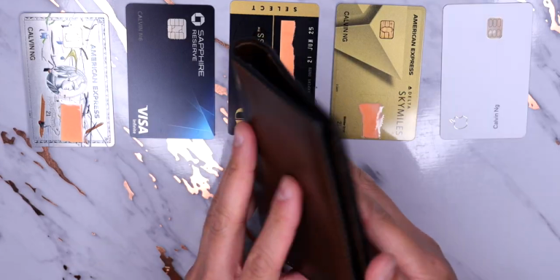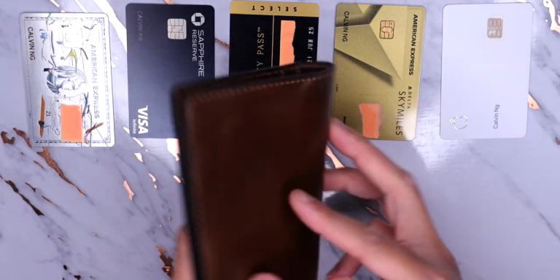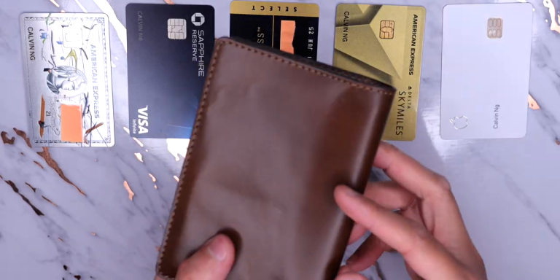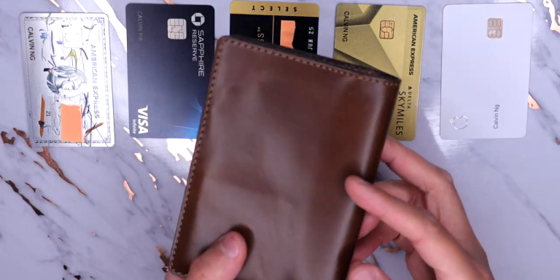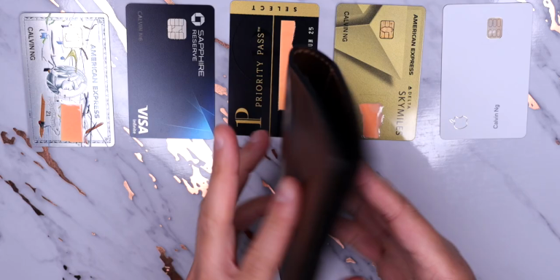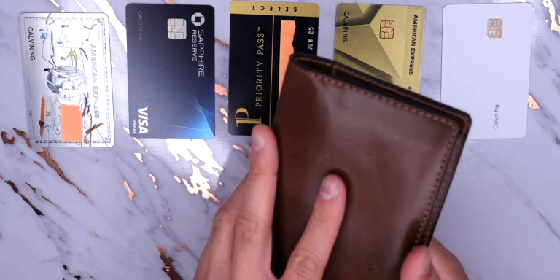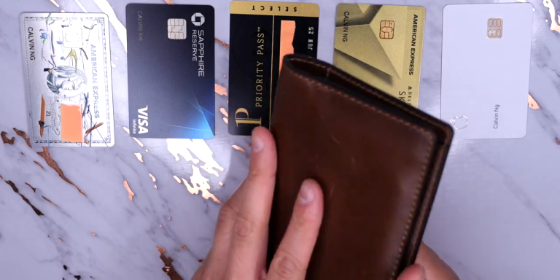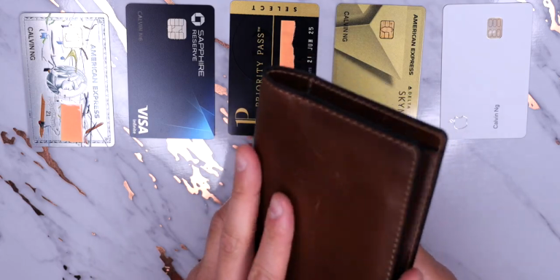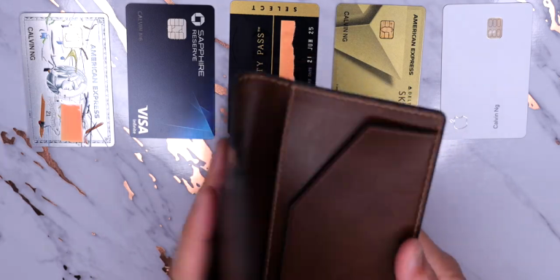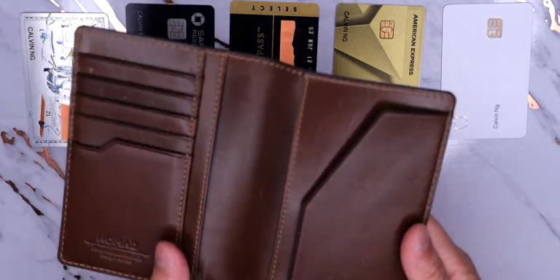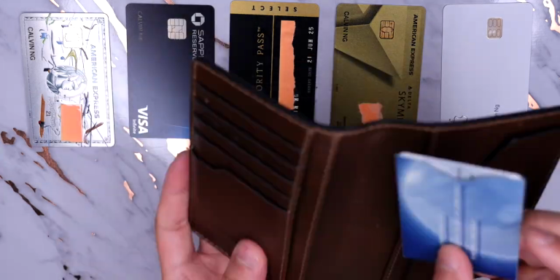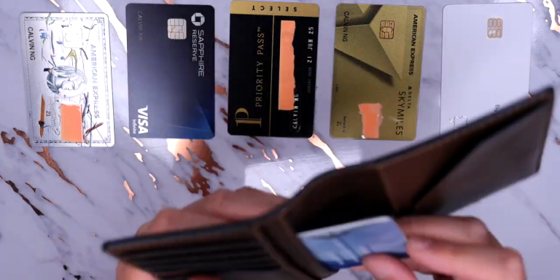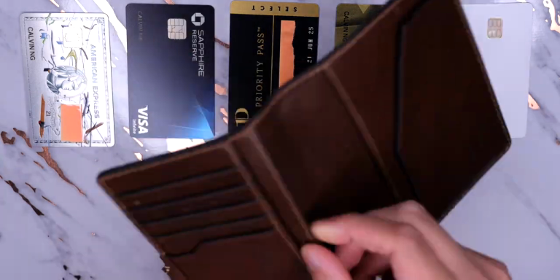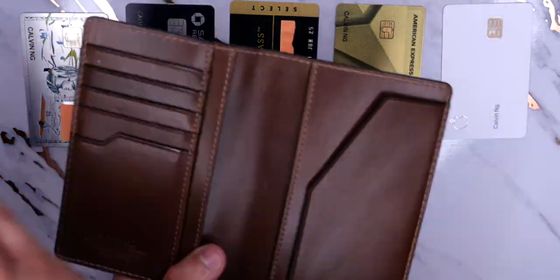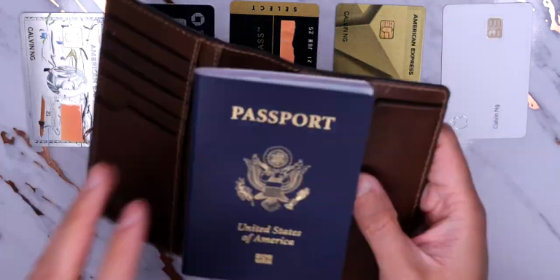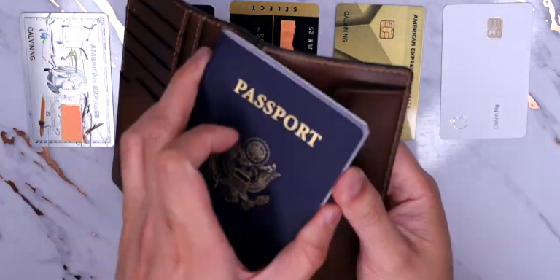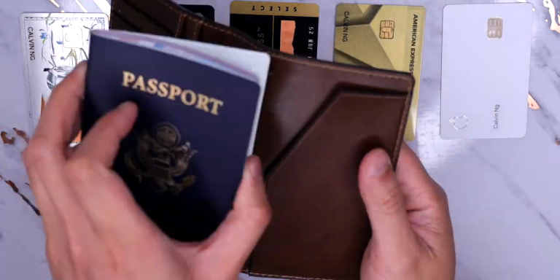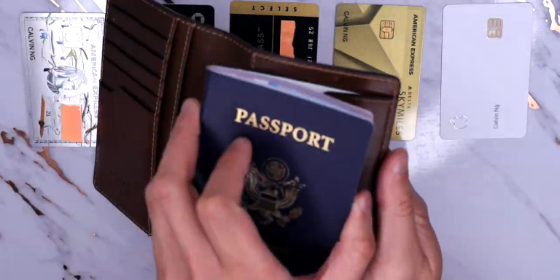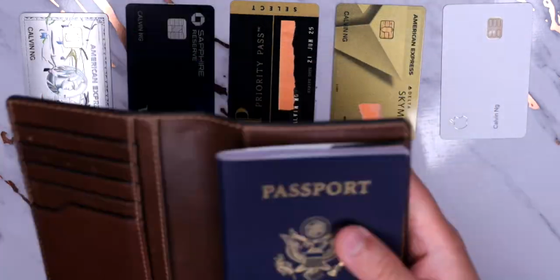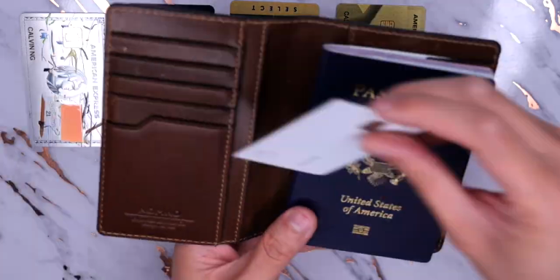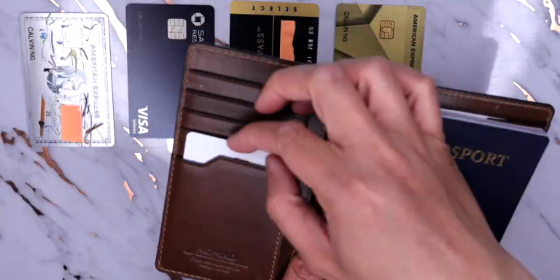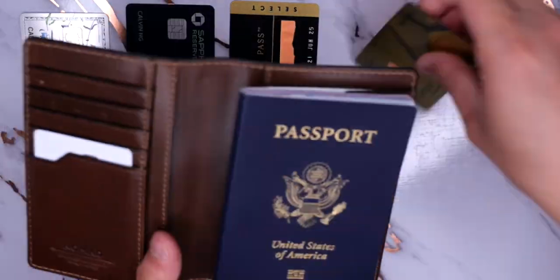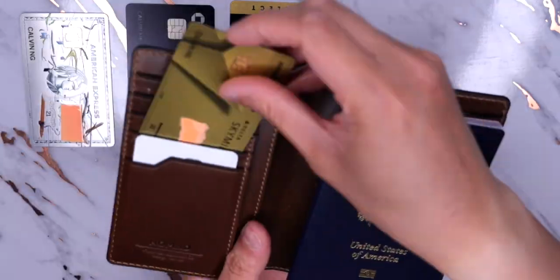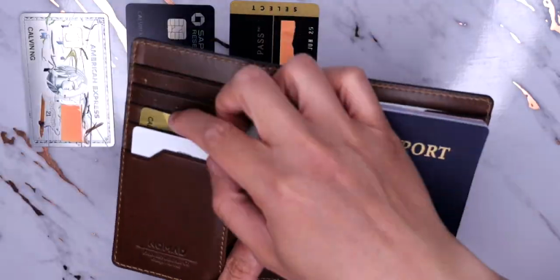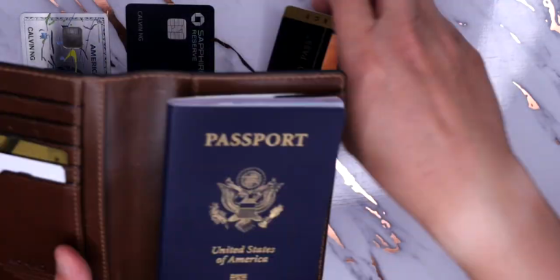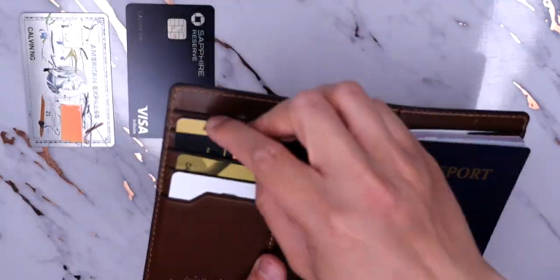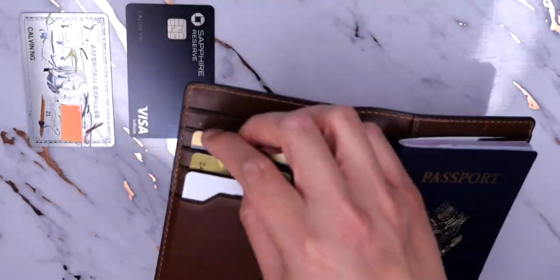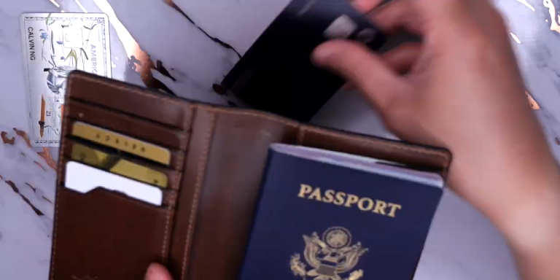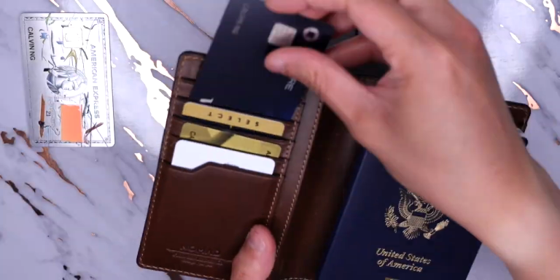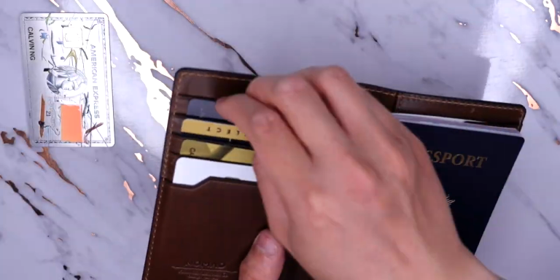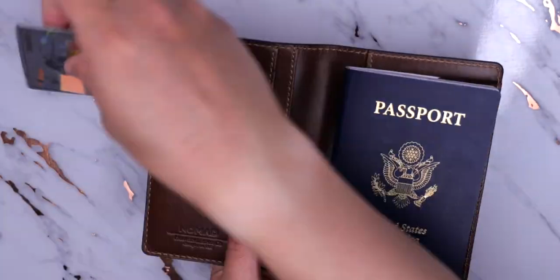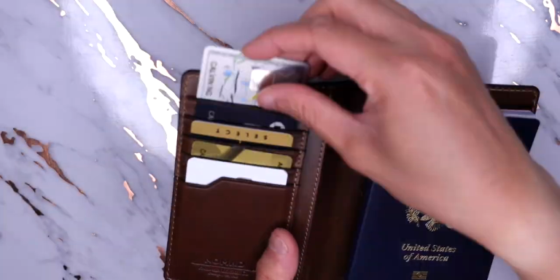And yeah, those are the cards I have in my passport wallet. Subscribe for more credit card and financial videos, and I'll see you later.